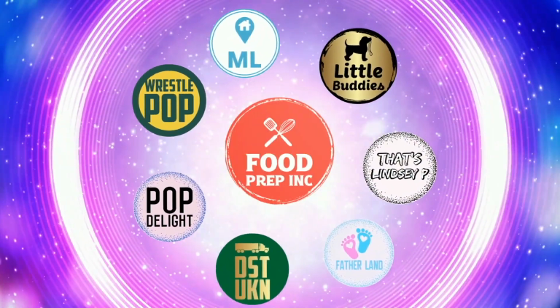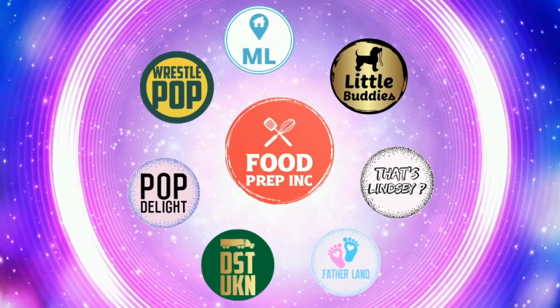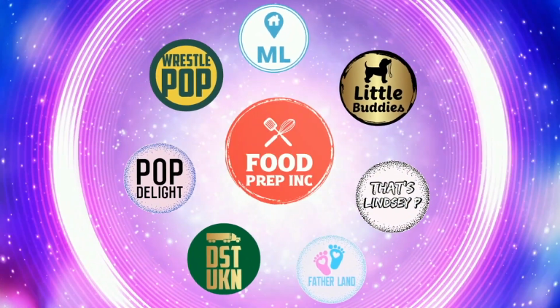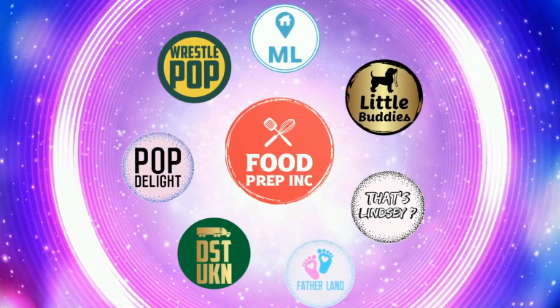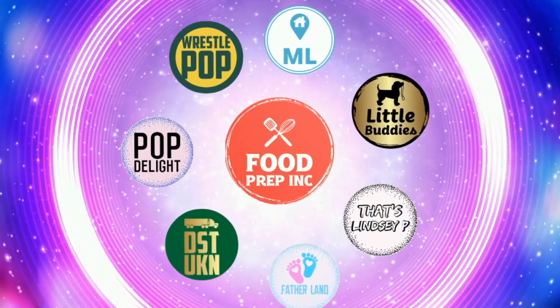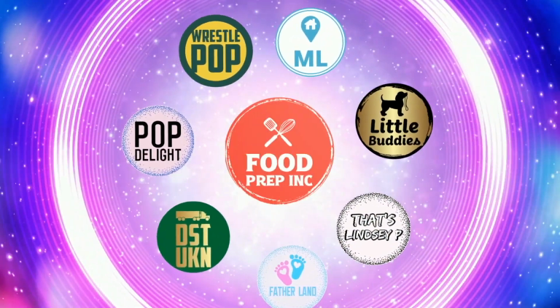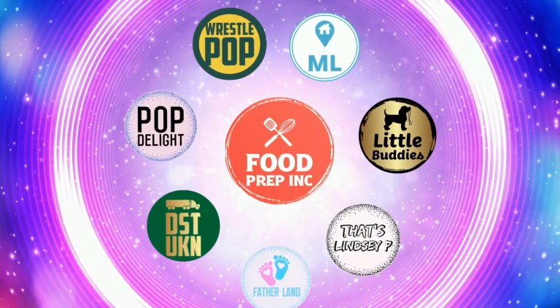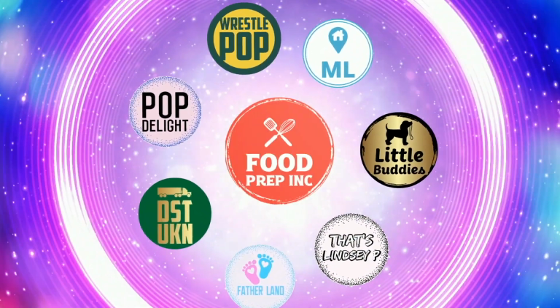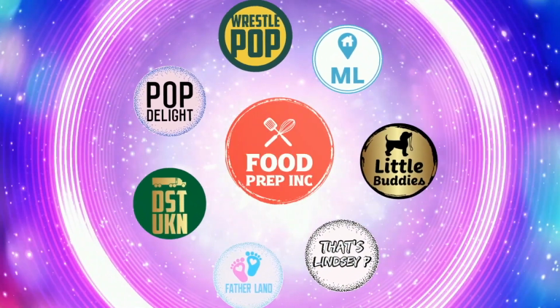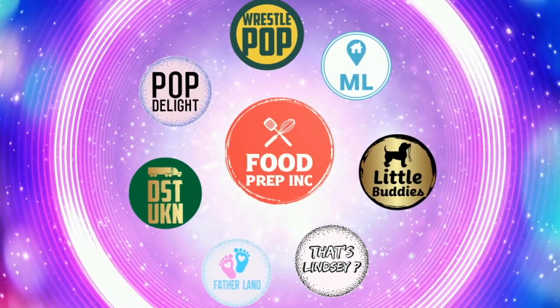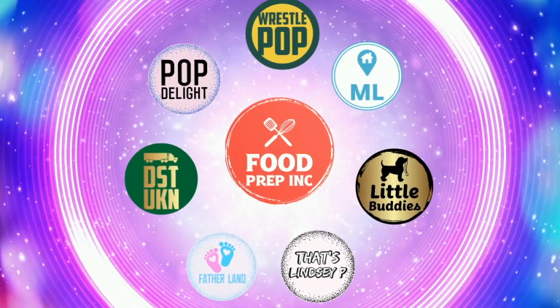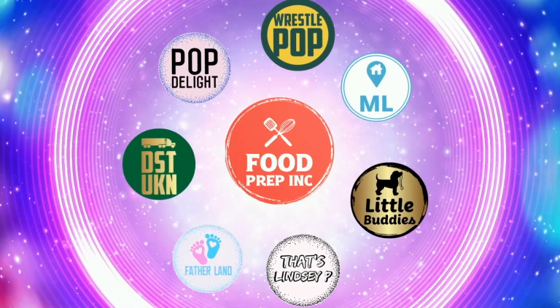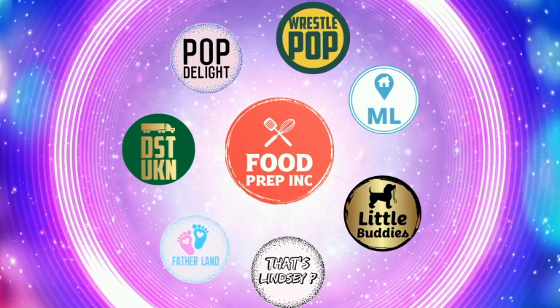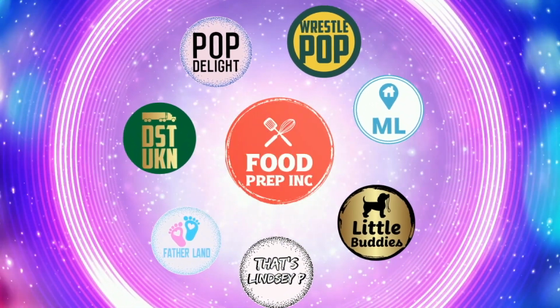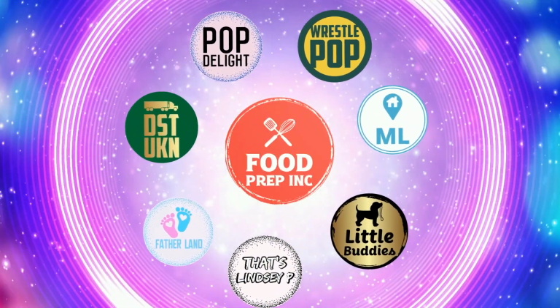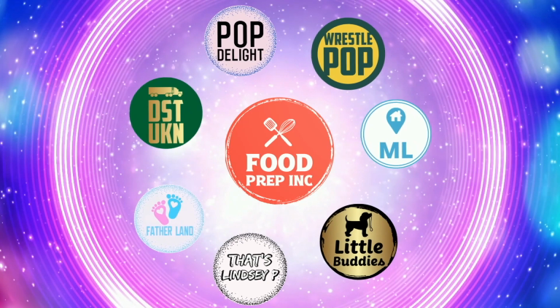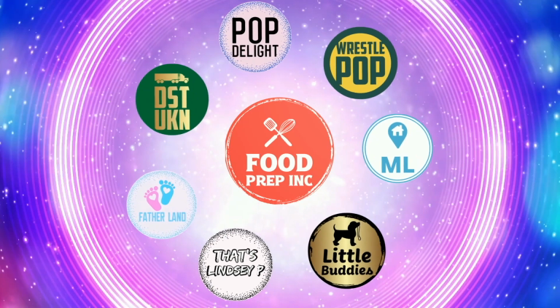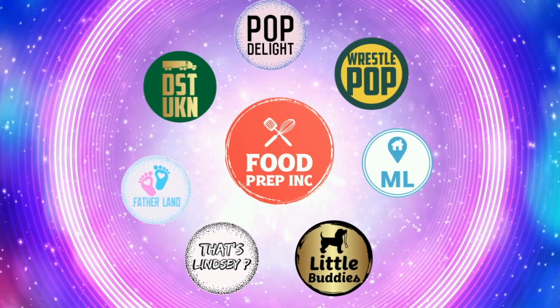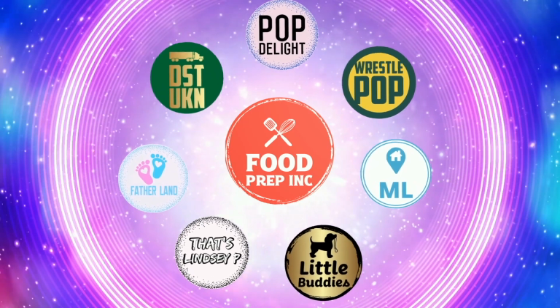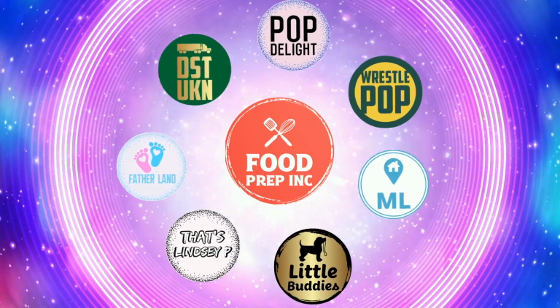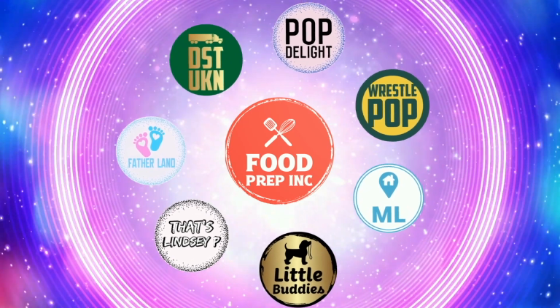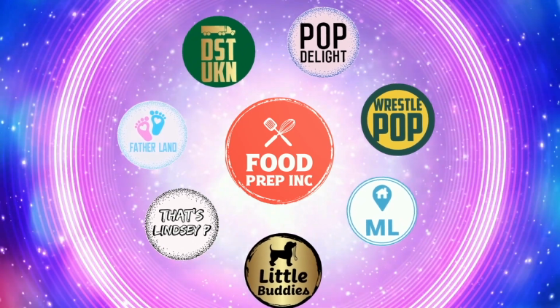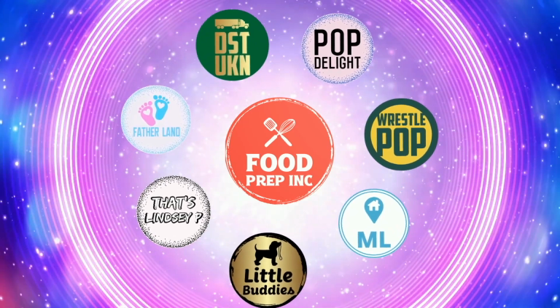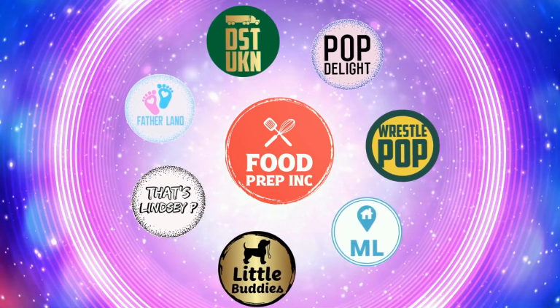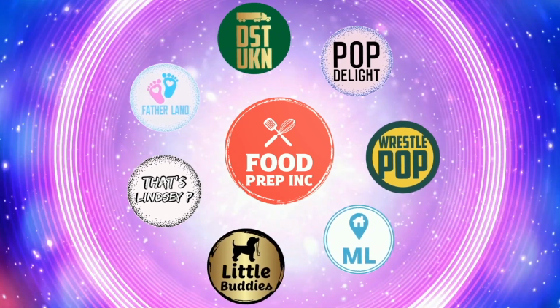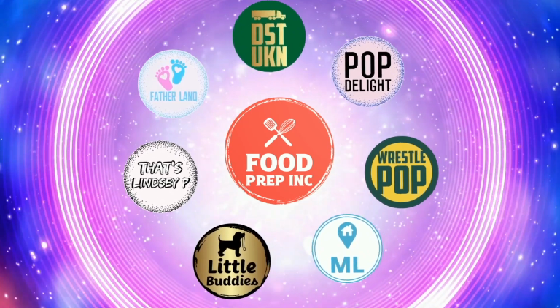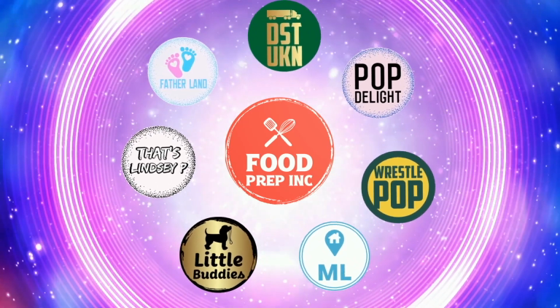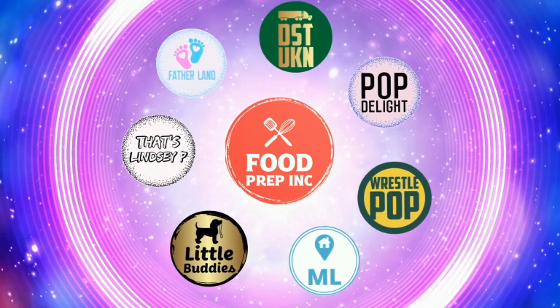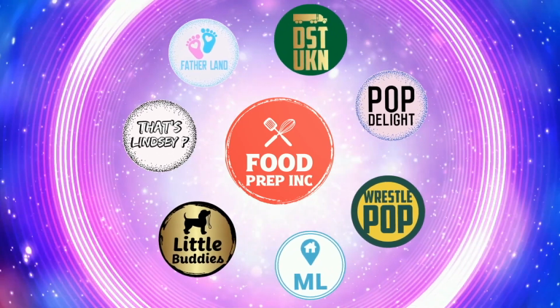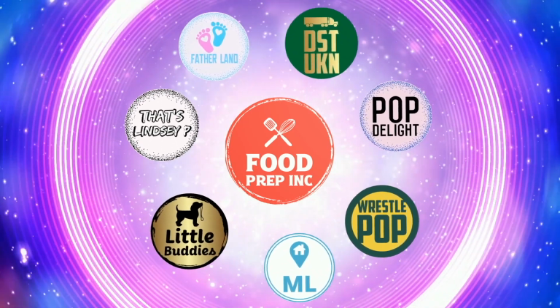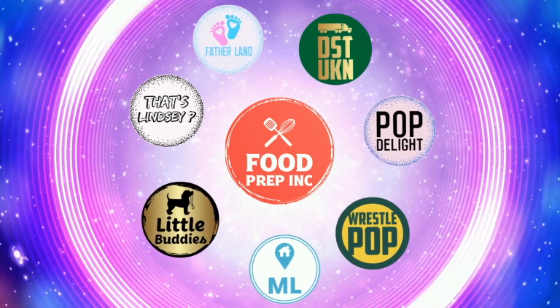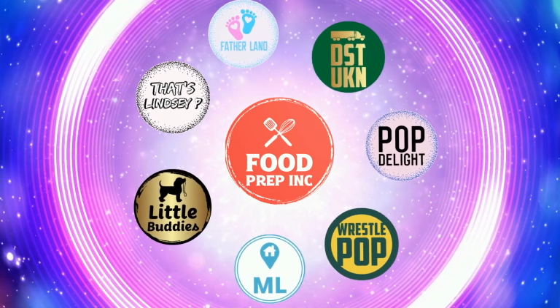Alright guys, that's the video! If you like what we're doing here, definitely check out our other channel Food Prep Inc, and don't forget to give us a like and subscribe.